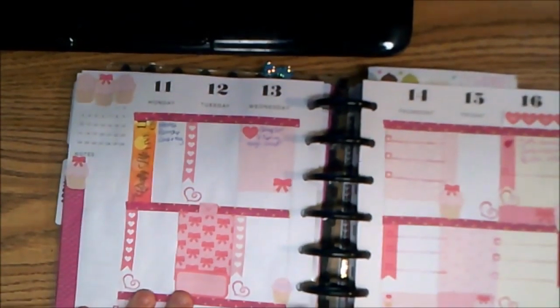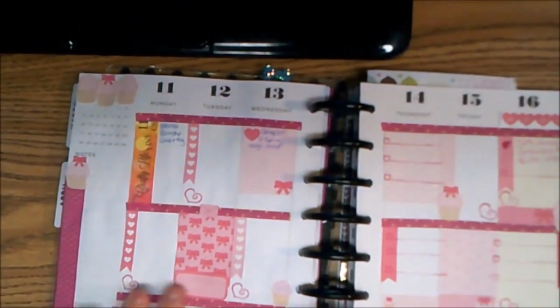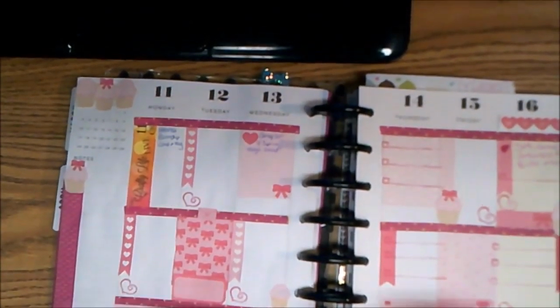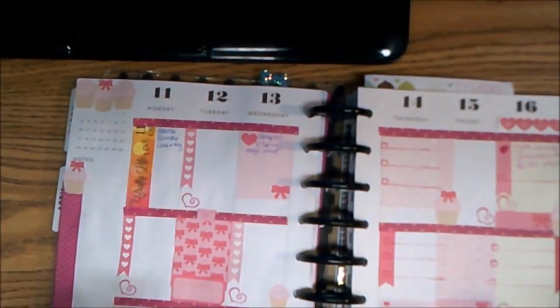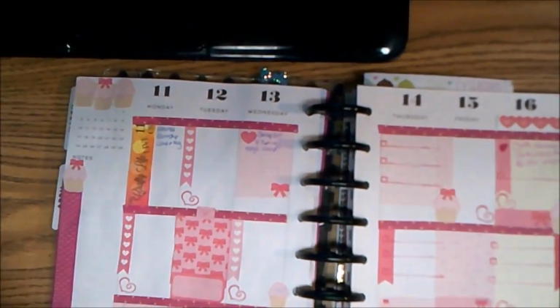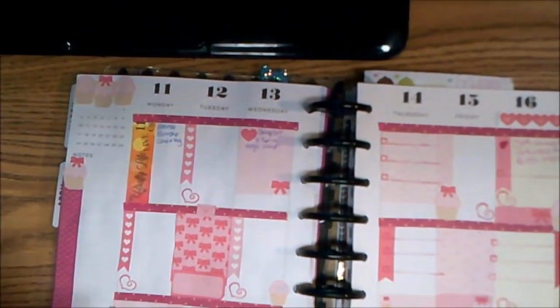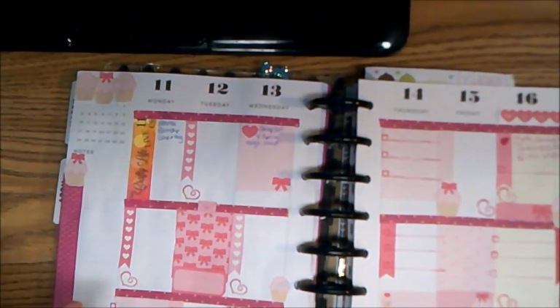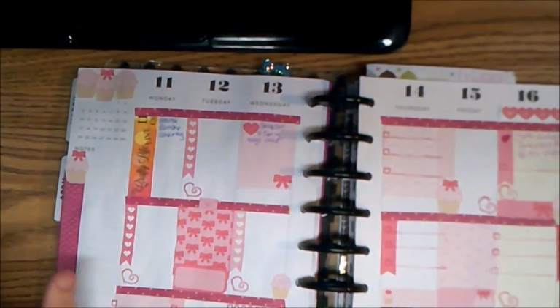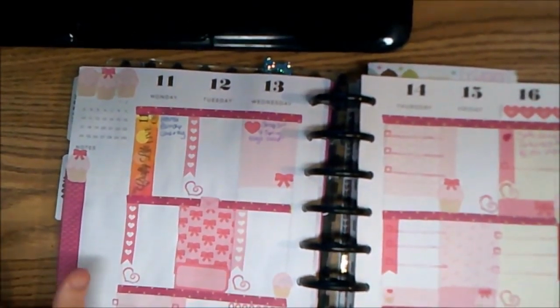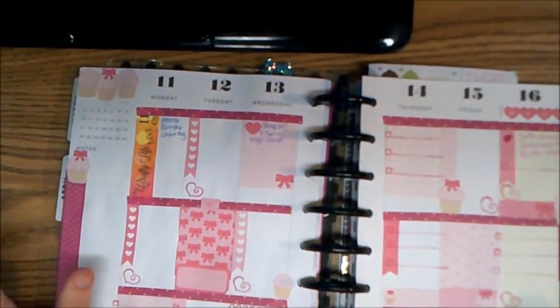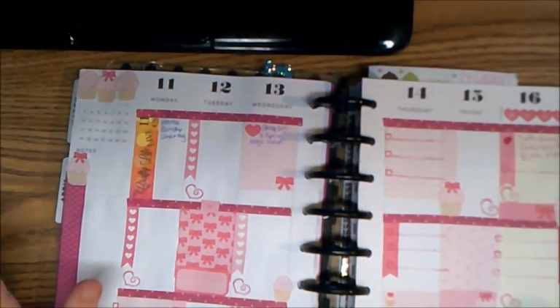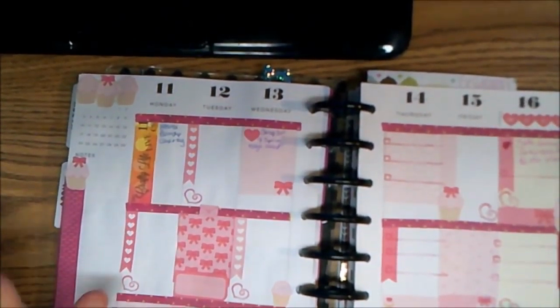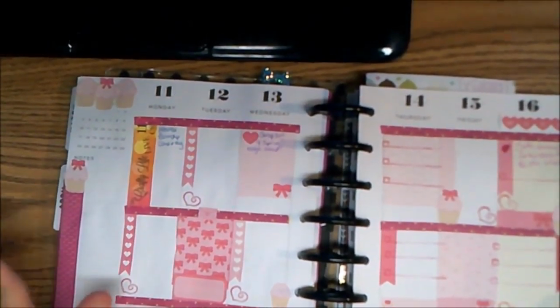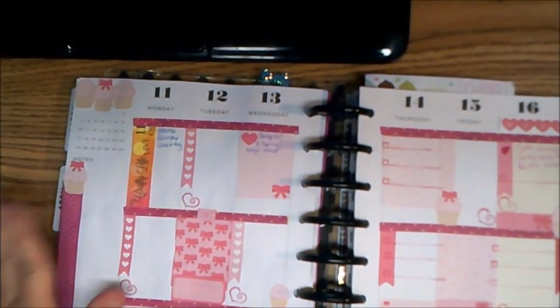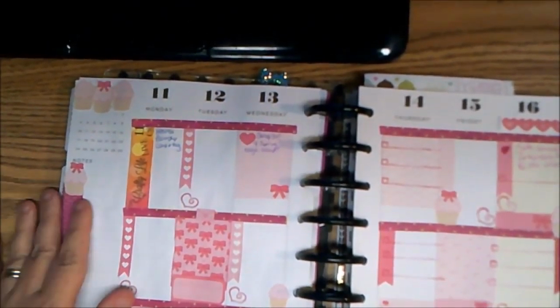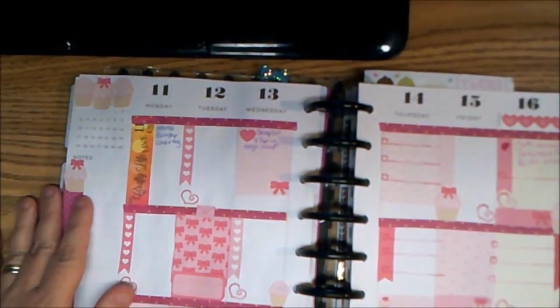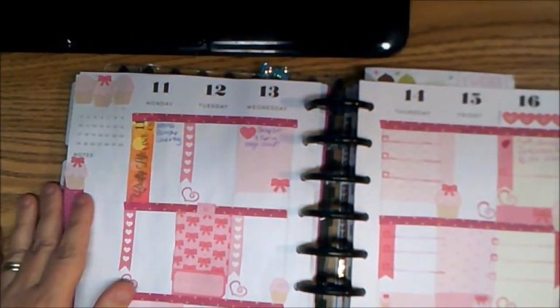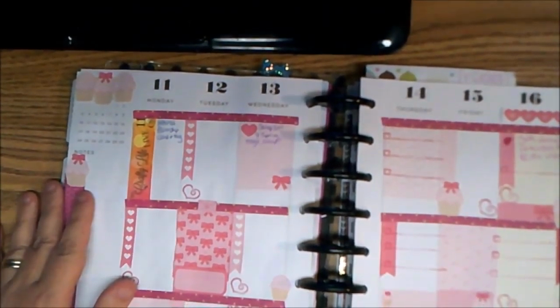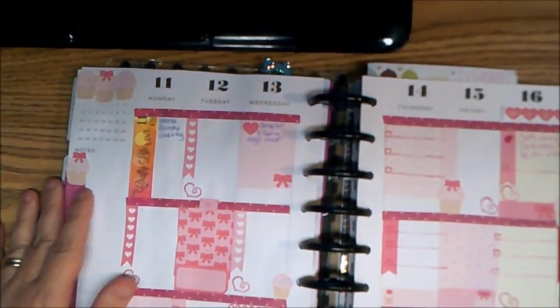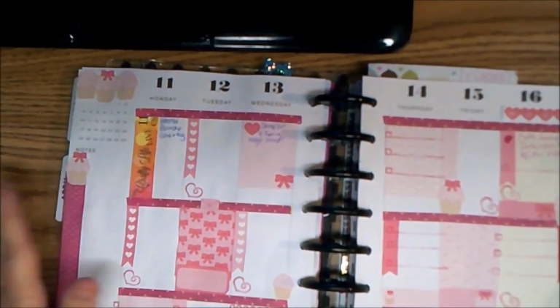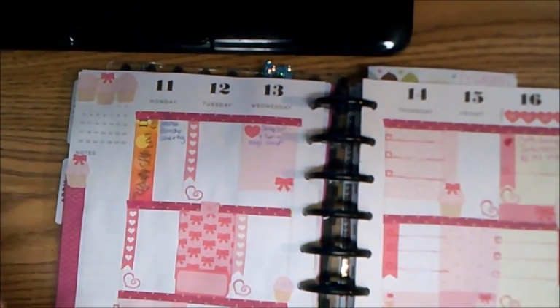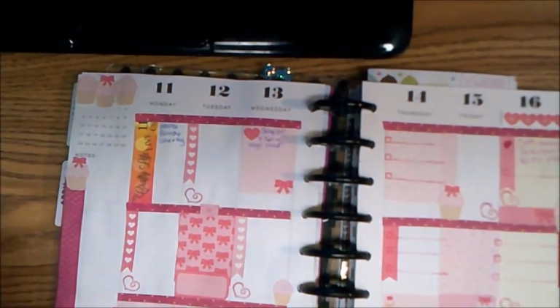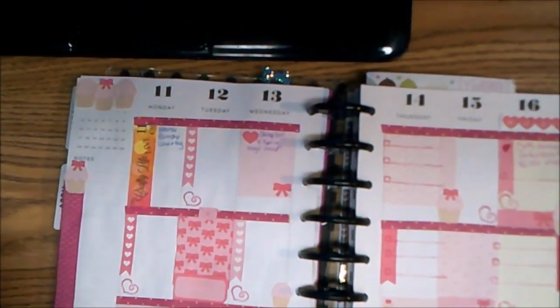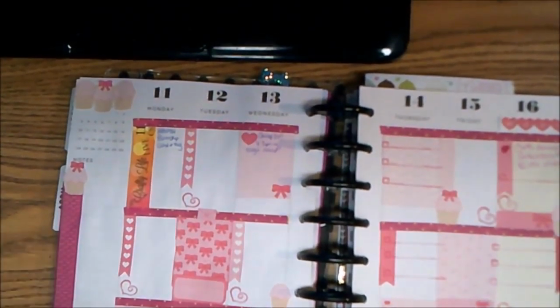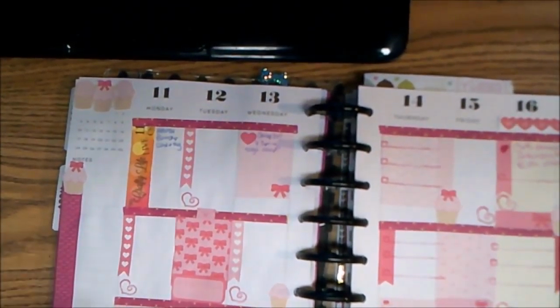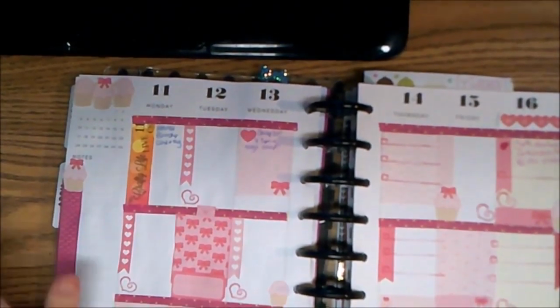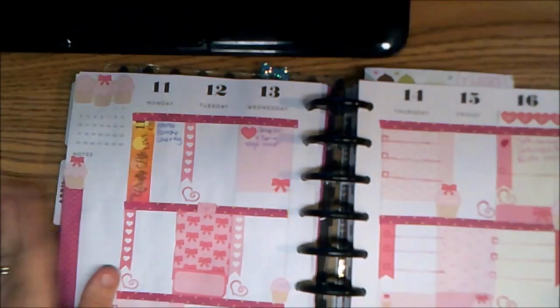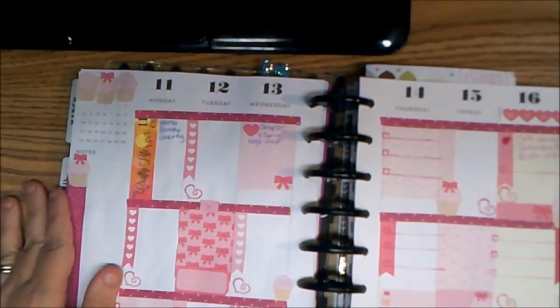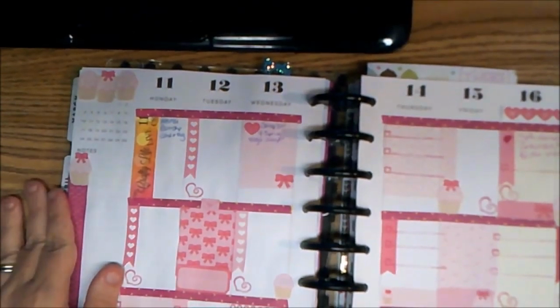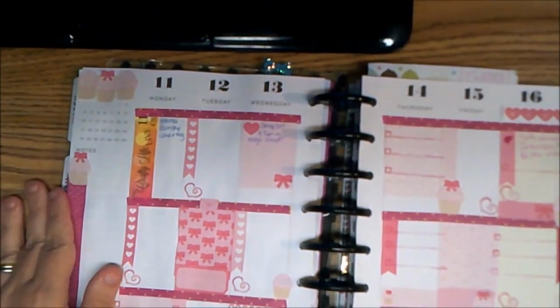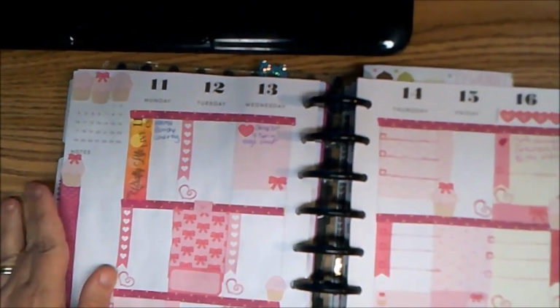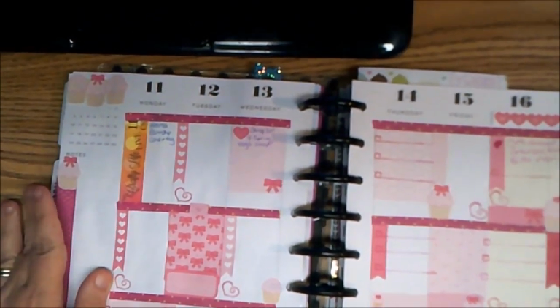This next week is all pink — it's cupcakes, it's hearts, it's bows, it's all girly.